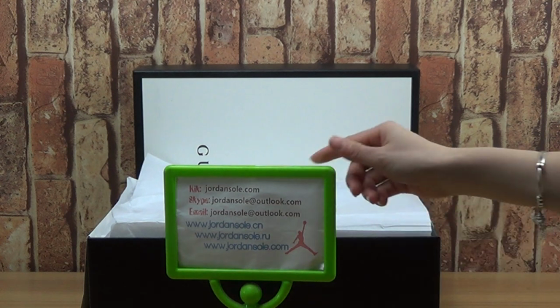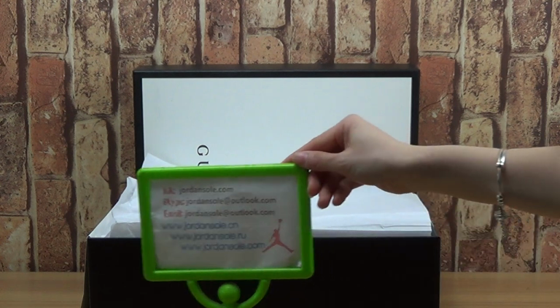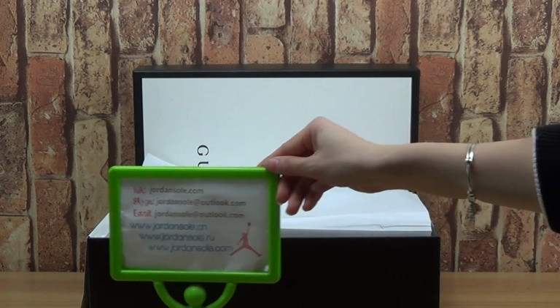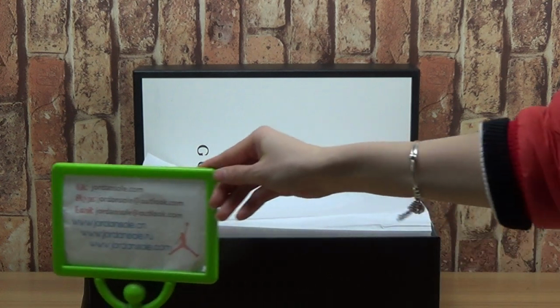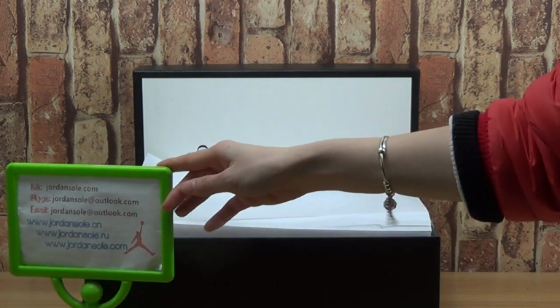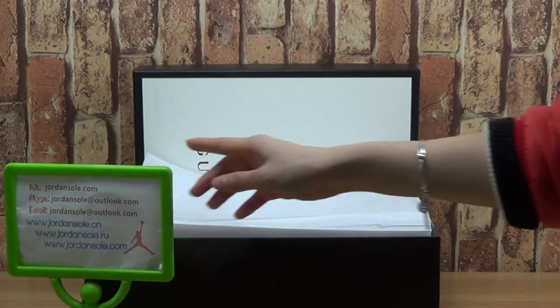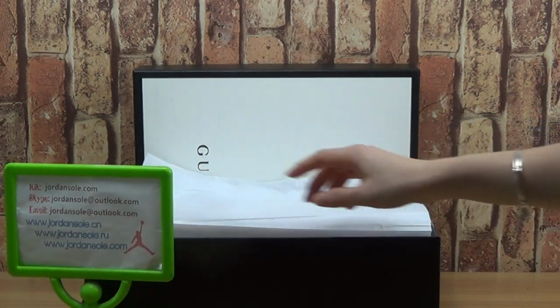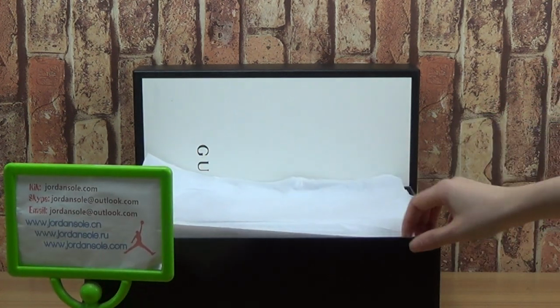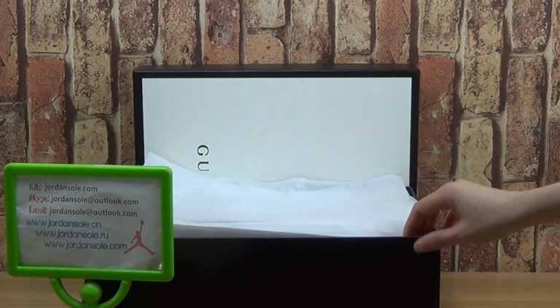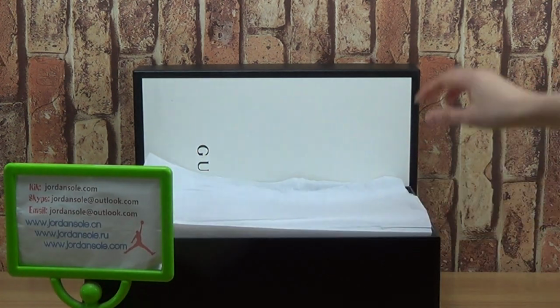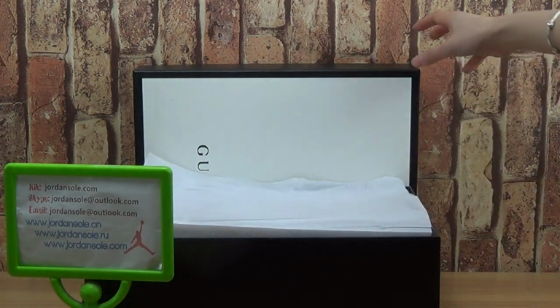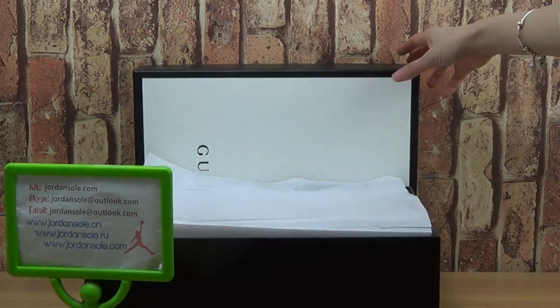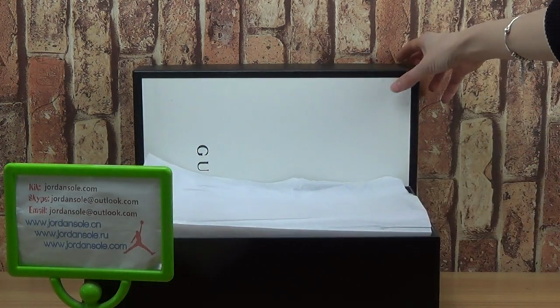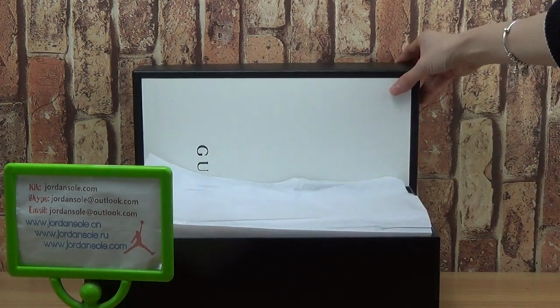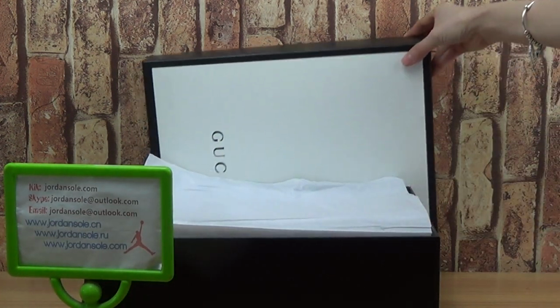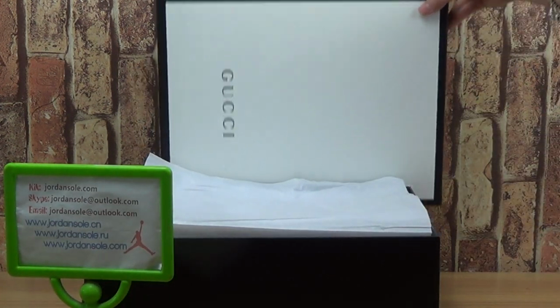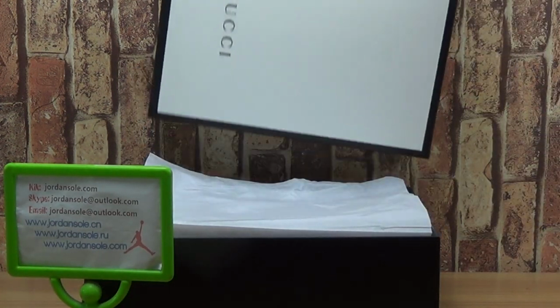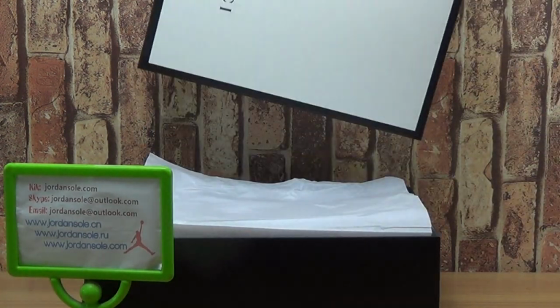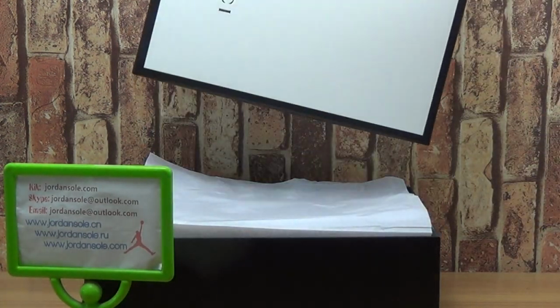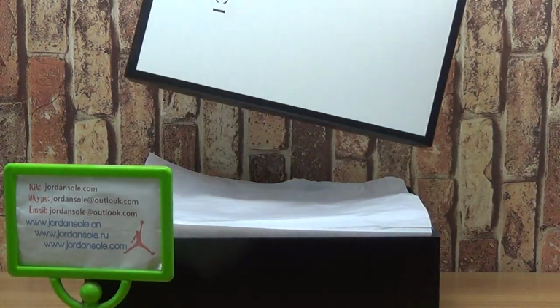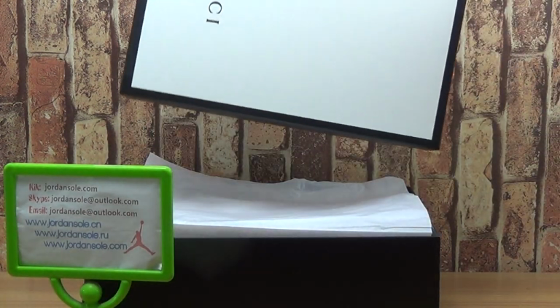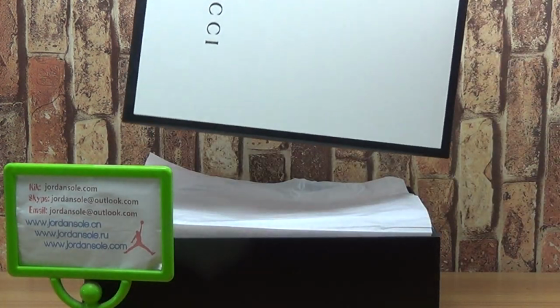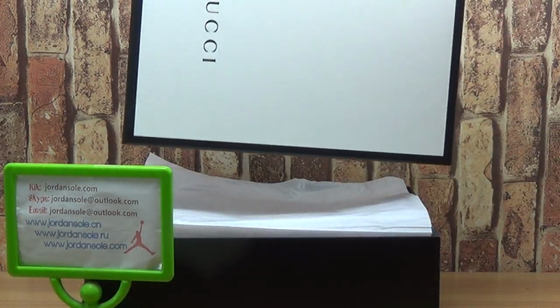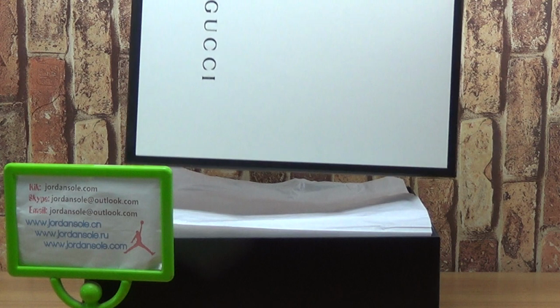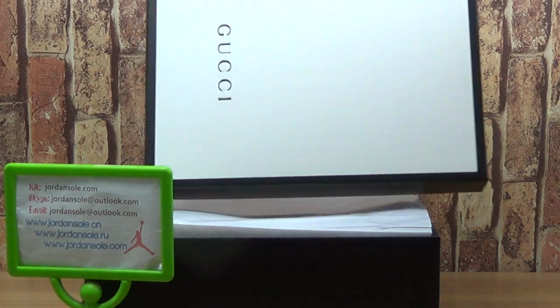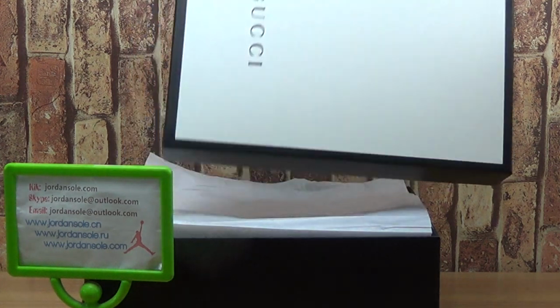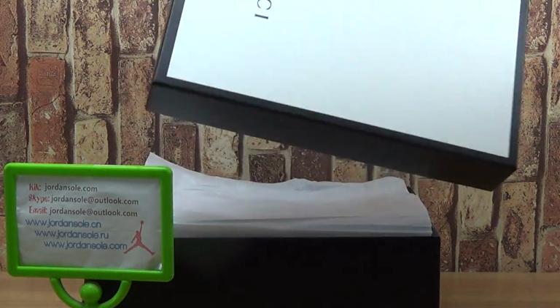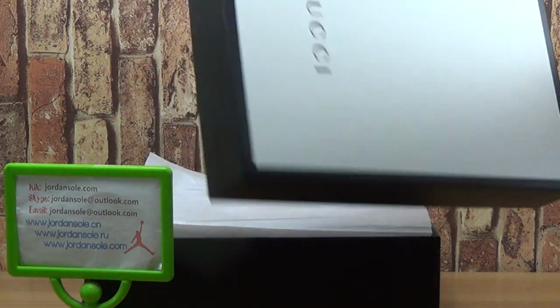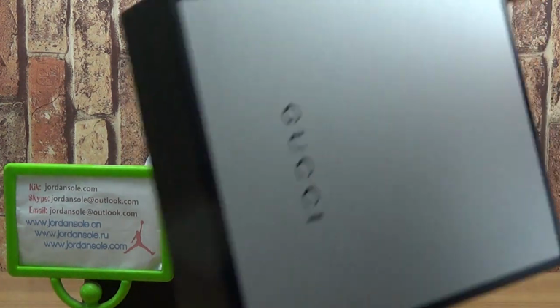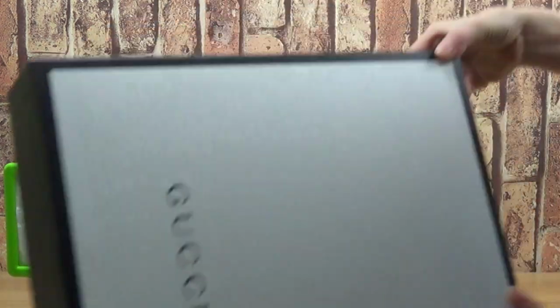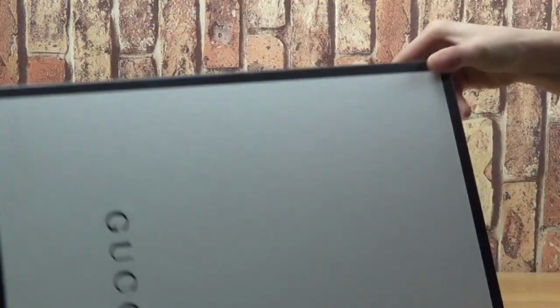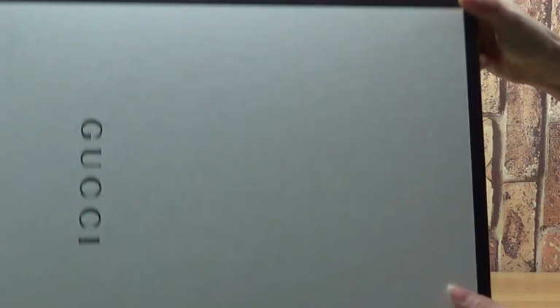Next, come to our new source: Gucci Rattan shoes. It's in the box.